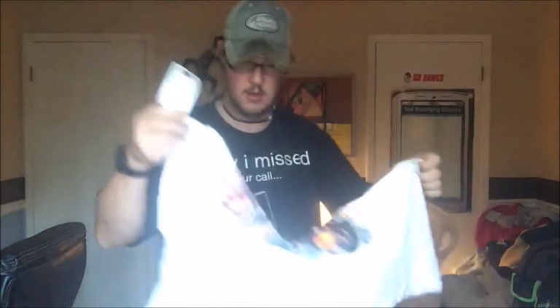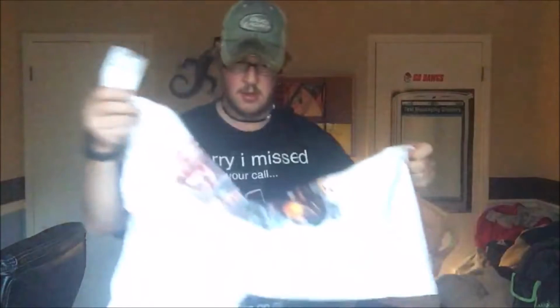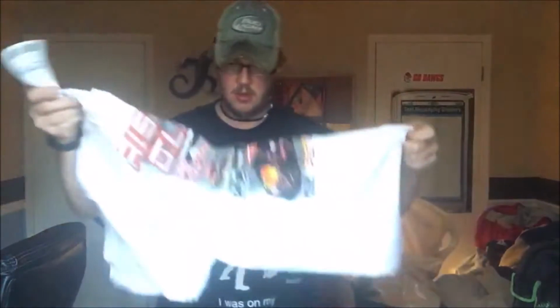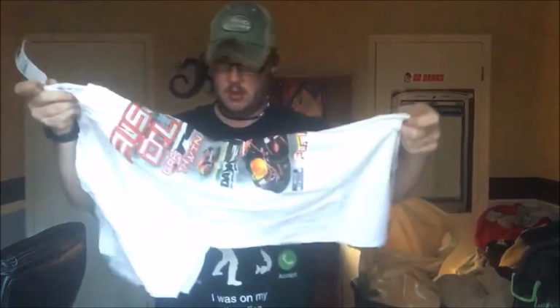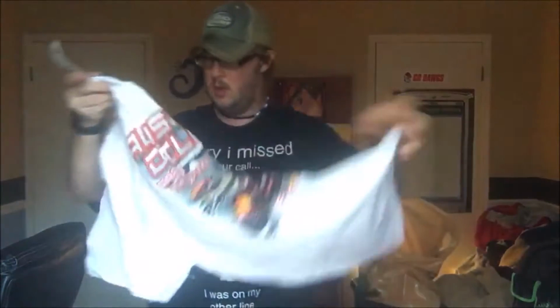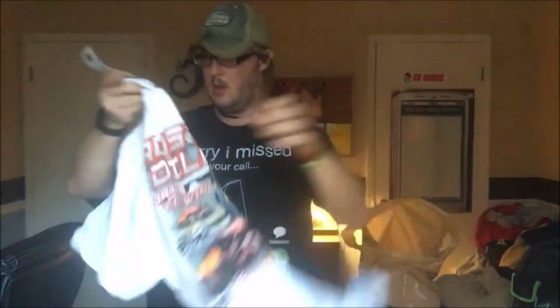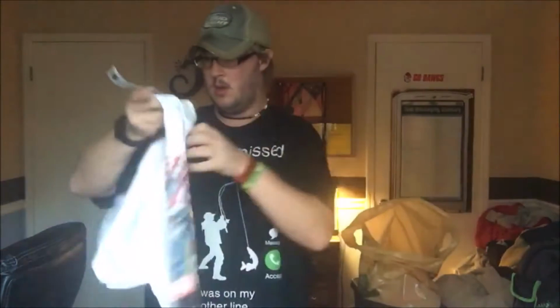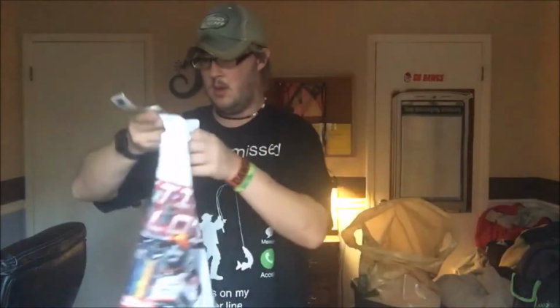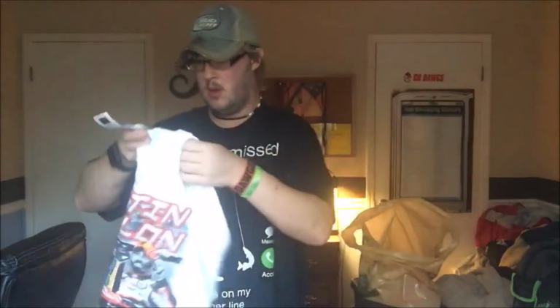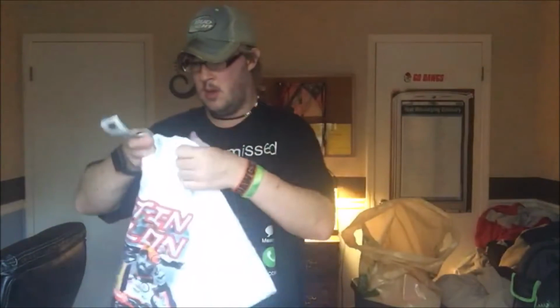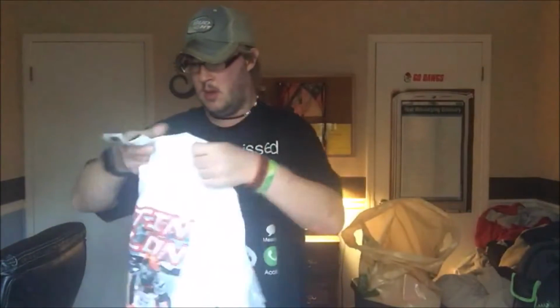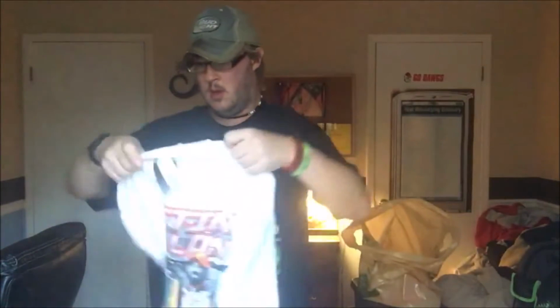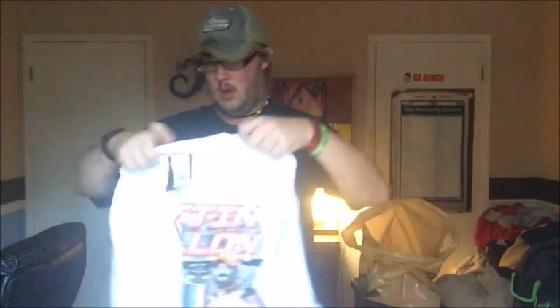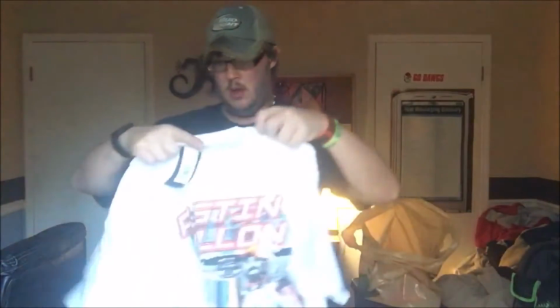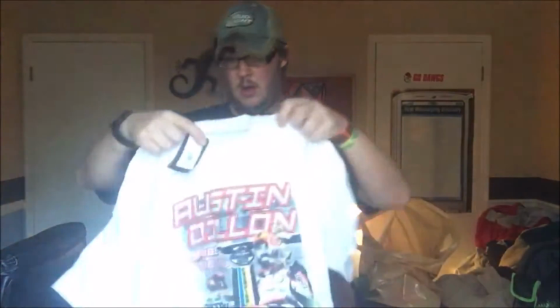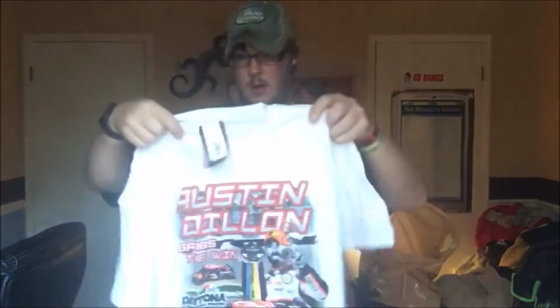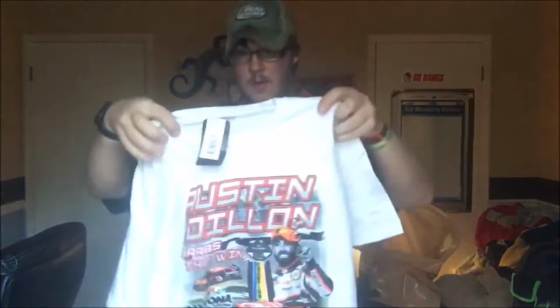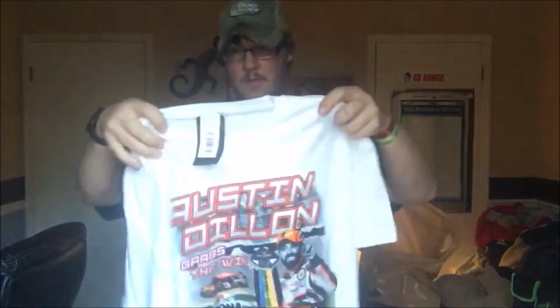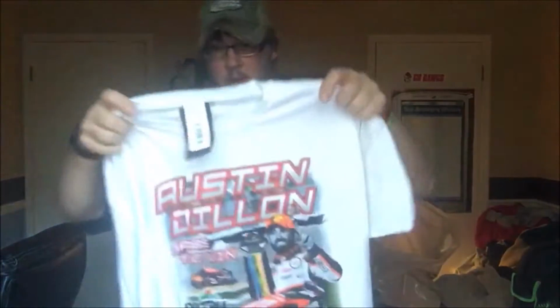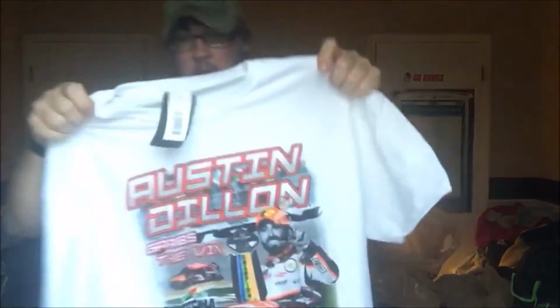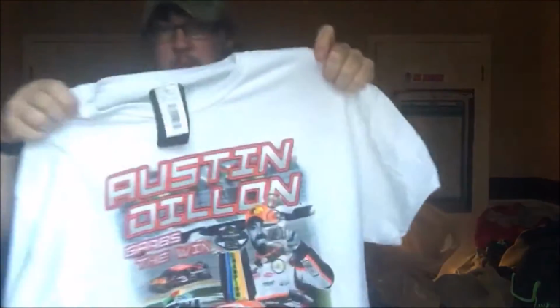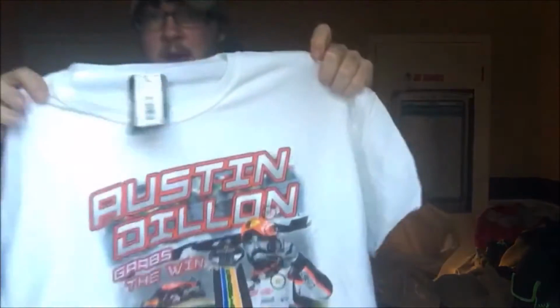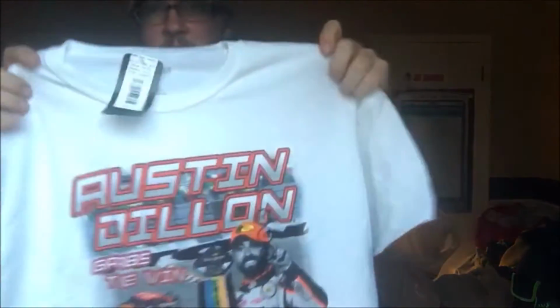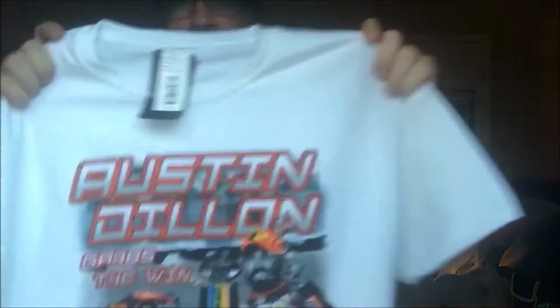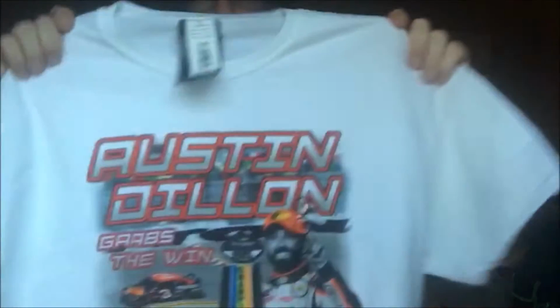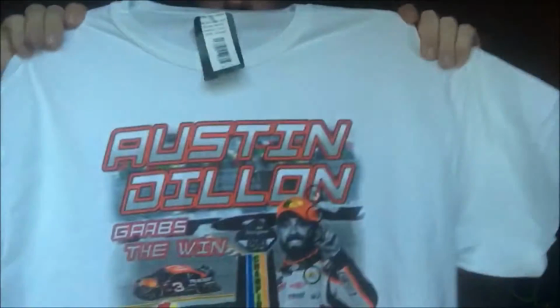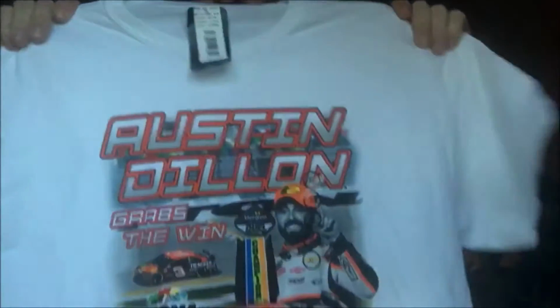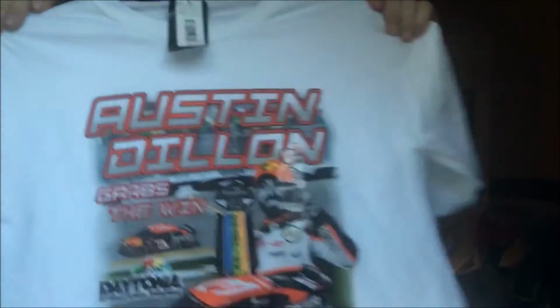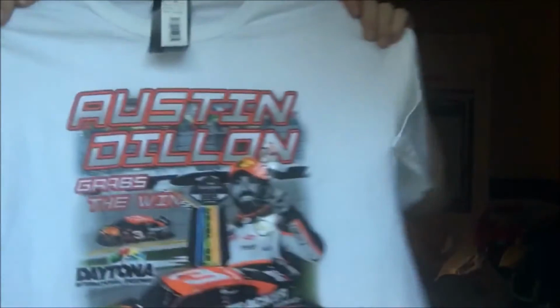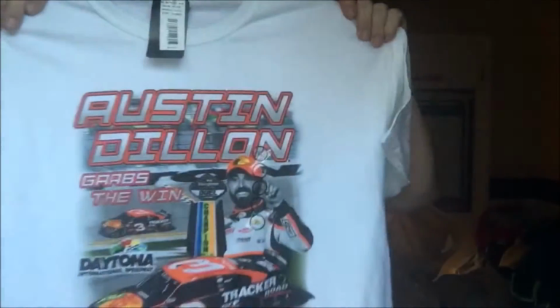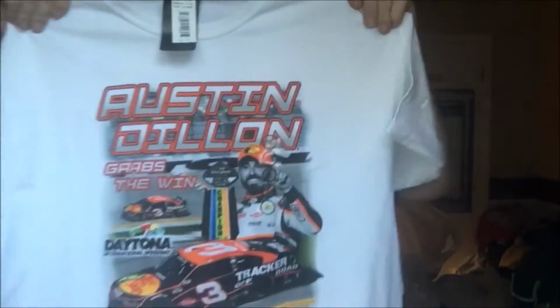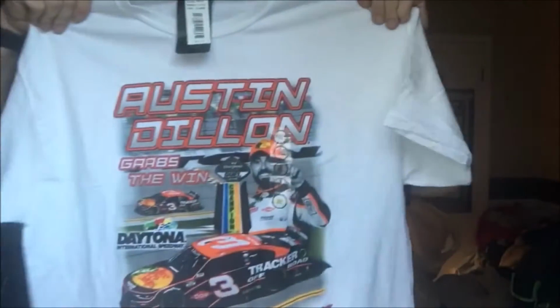Next, we have the Austin Dillon T-shirt.